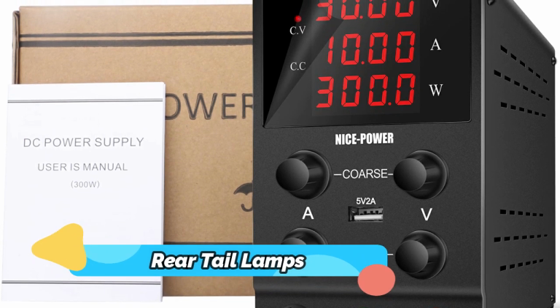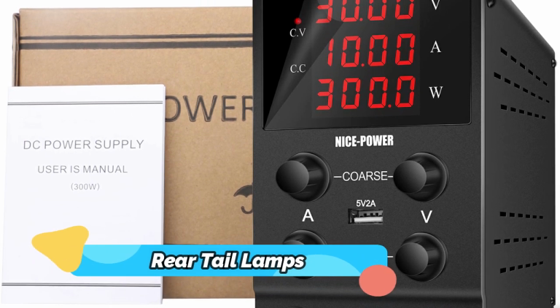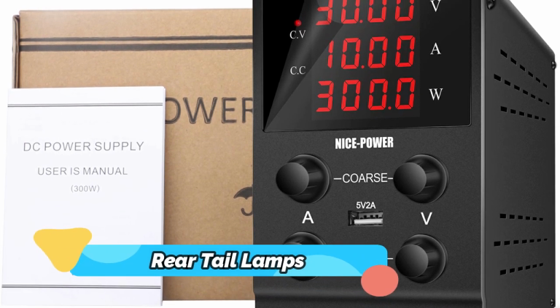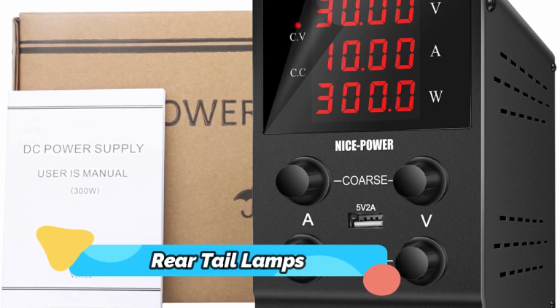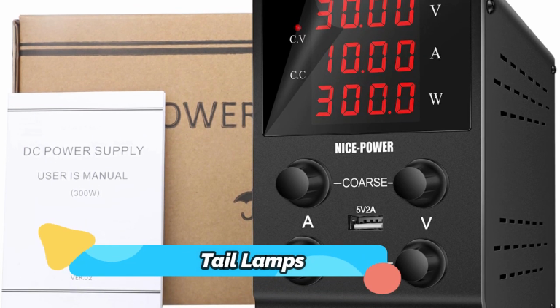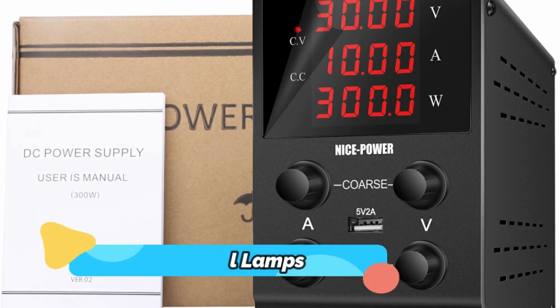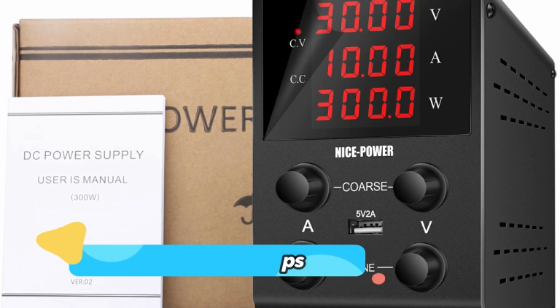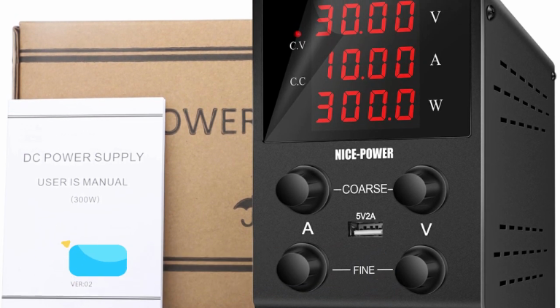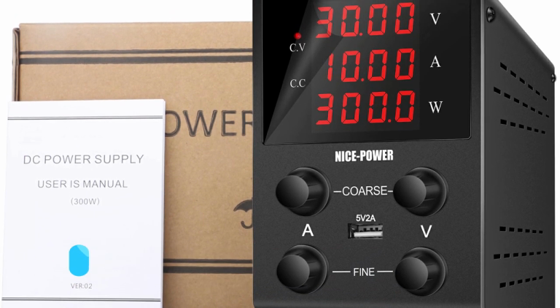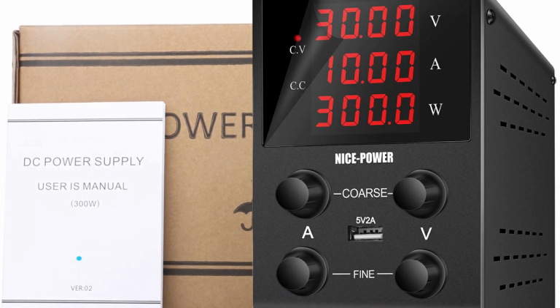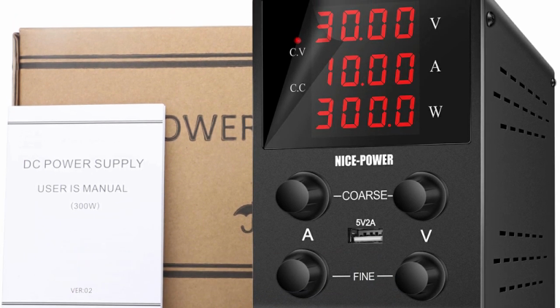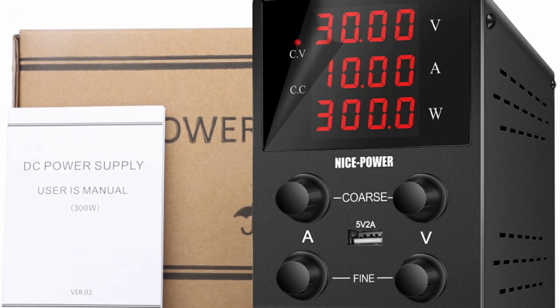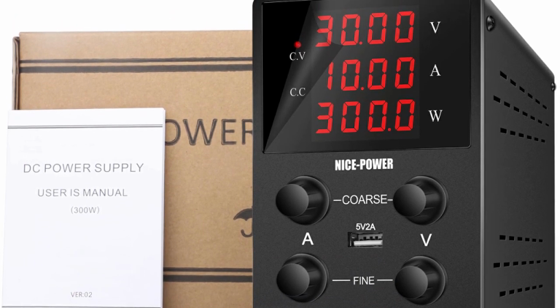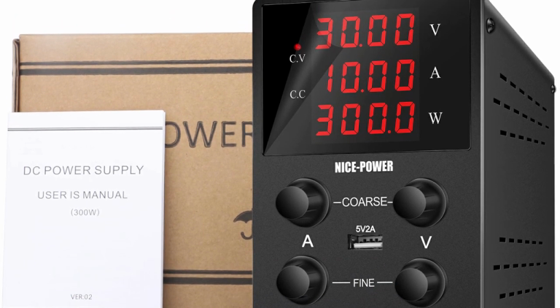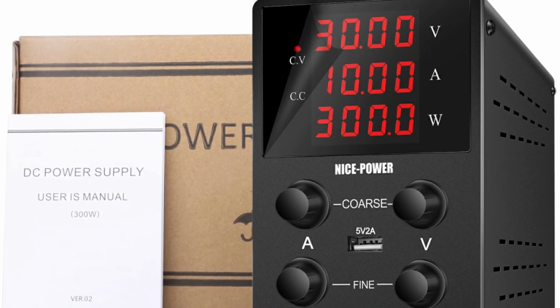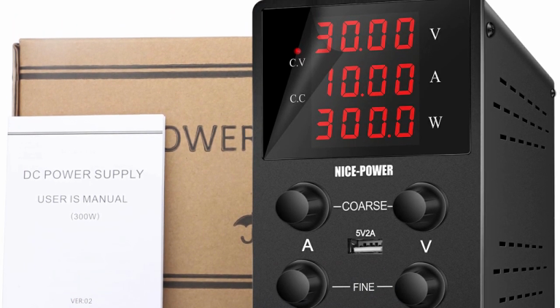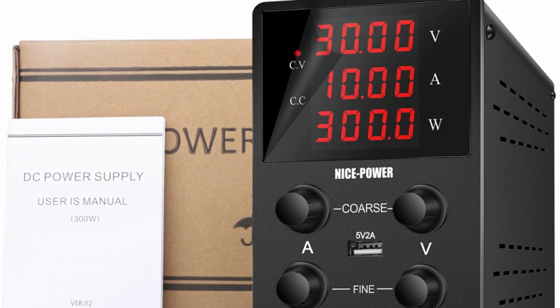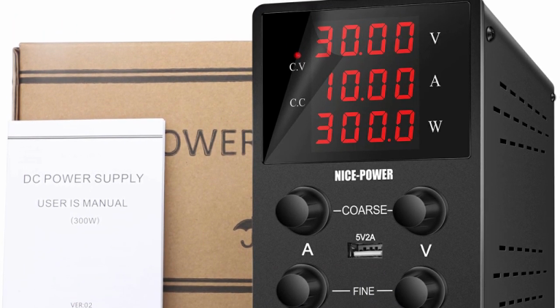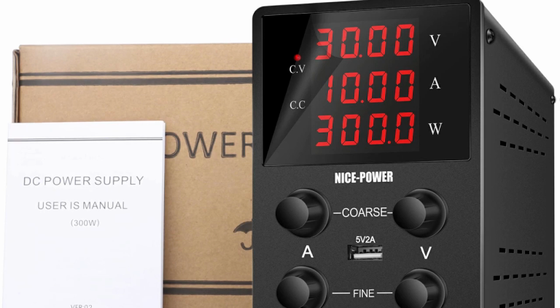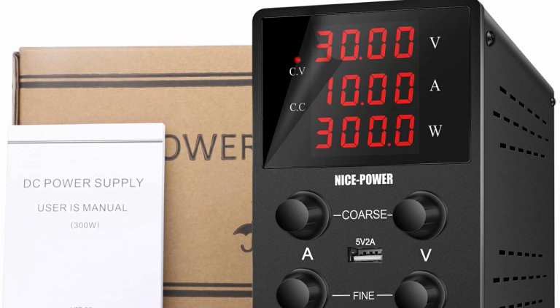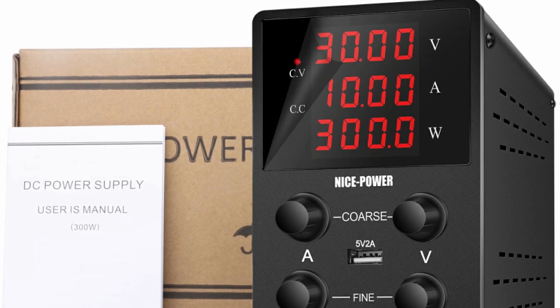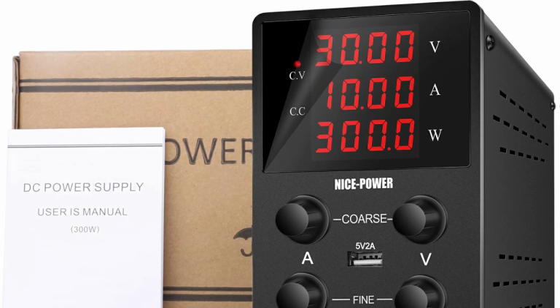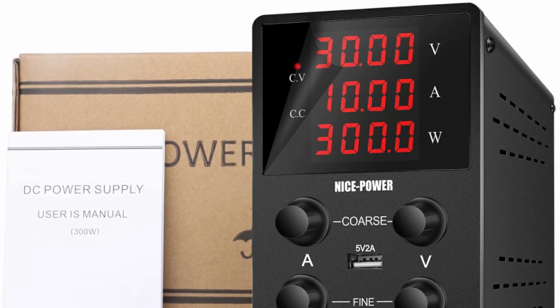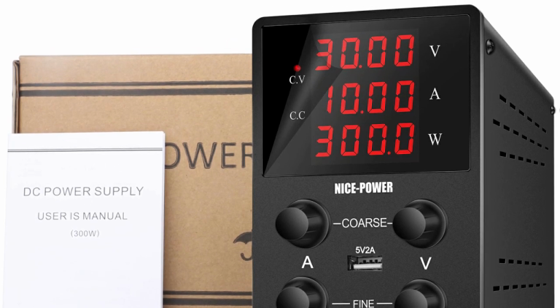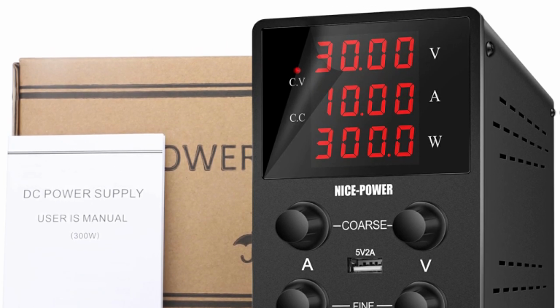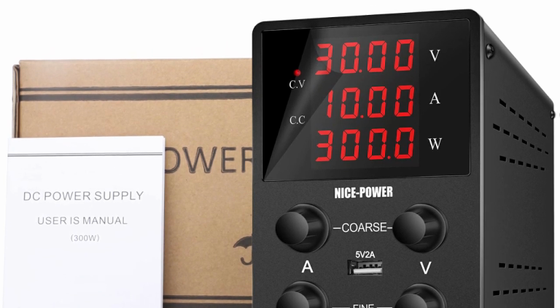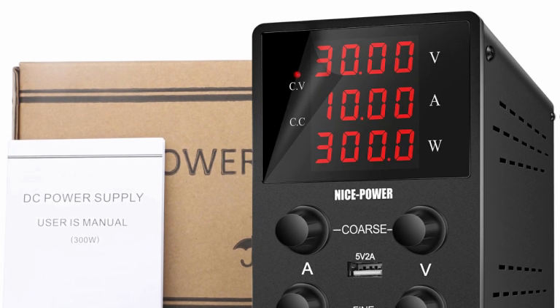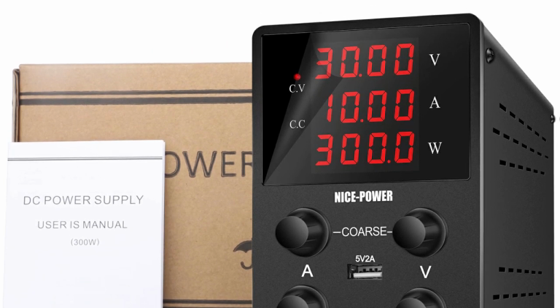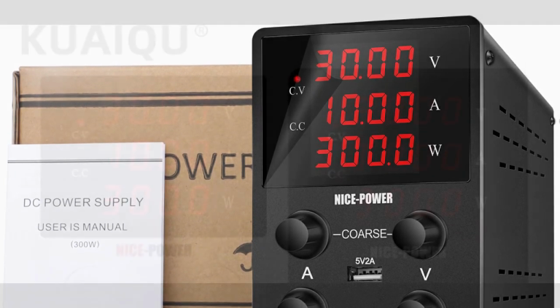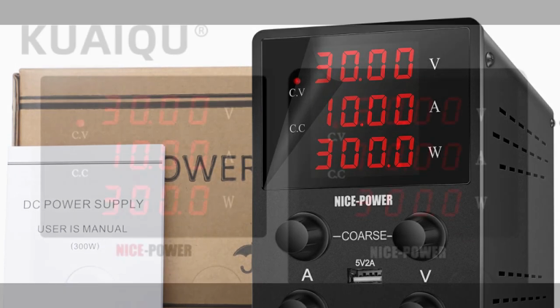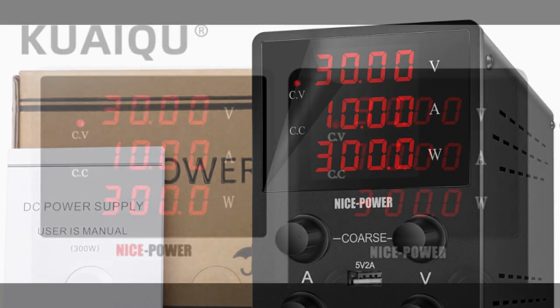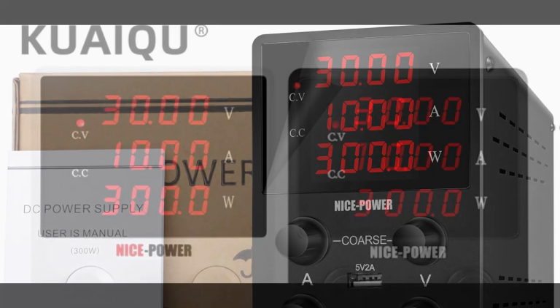Its digital display provides a clear reading of the current voltage and current settings, allowing for quick, easy changes without any guesswork.